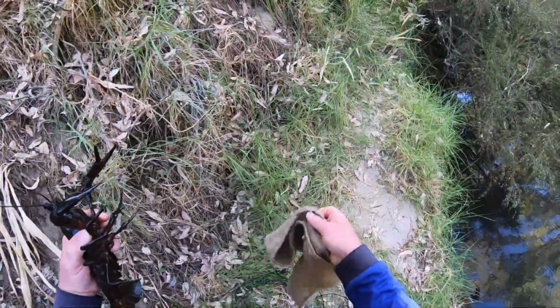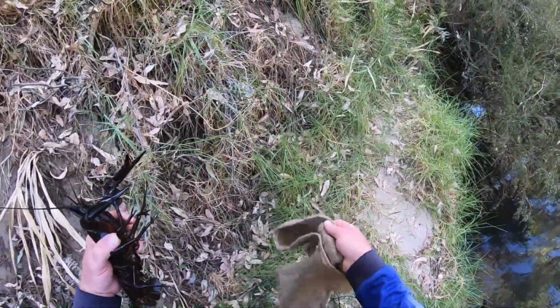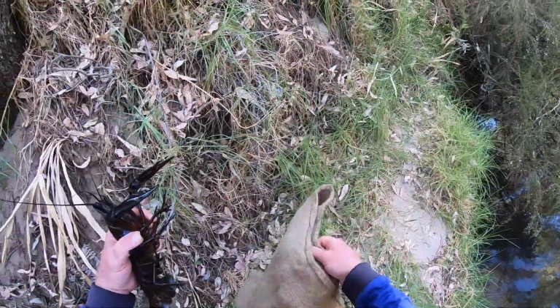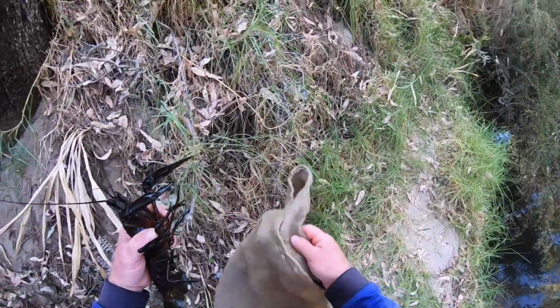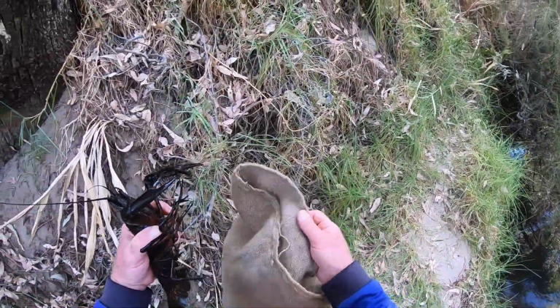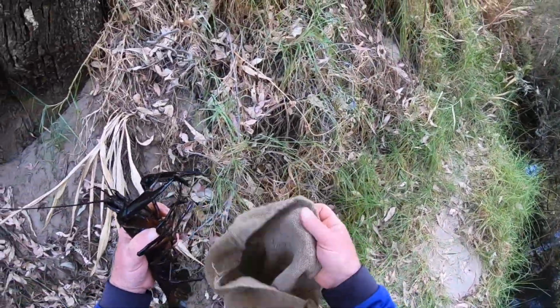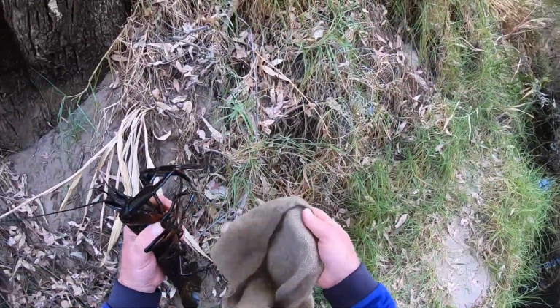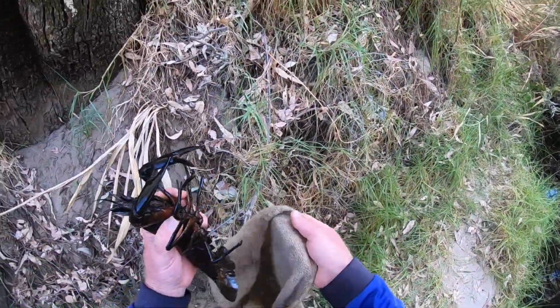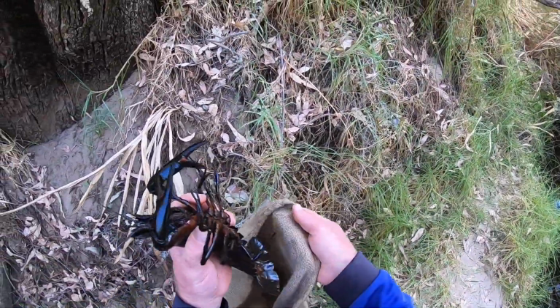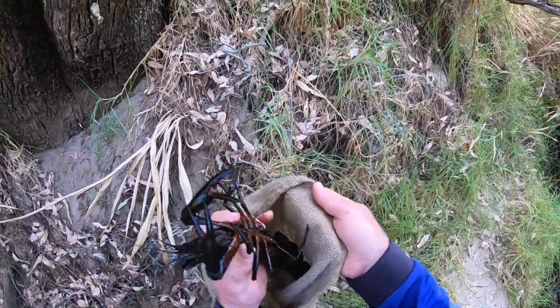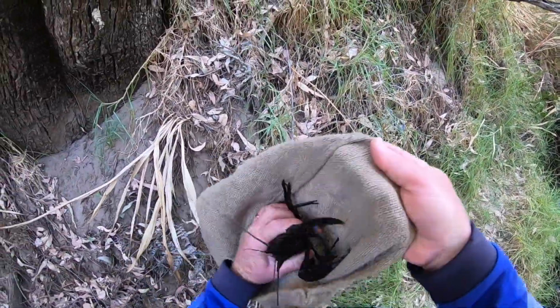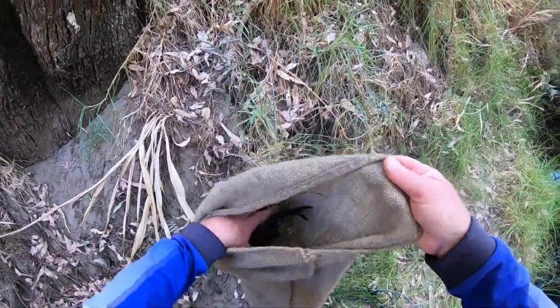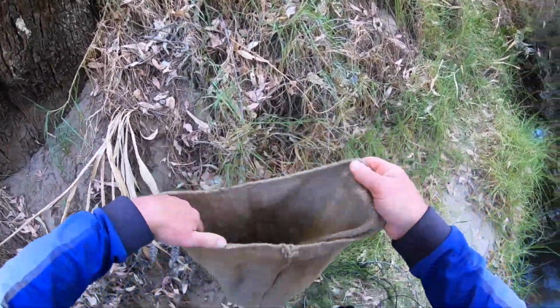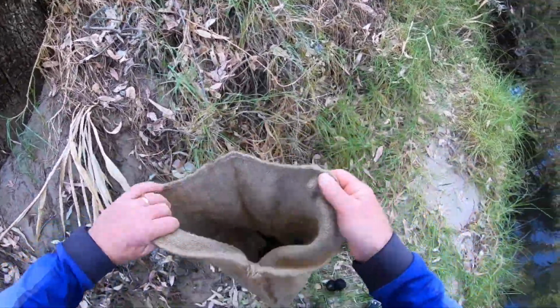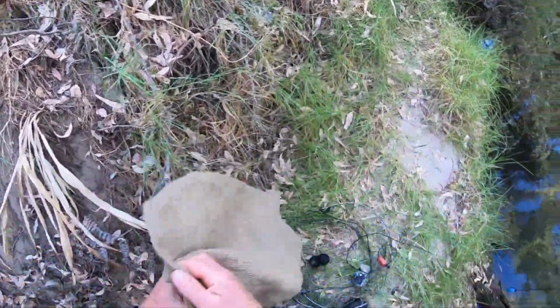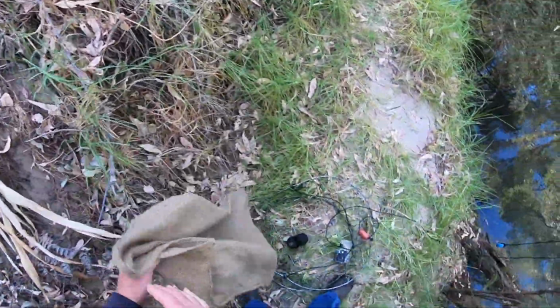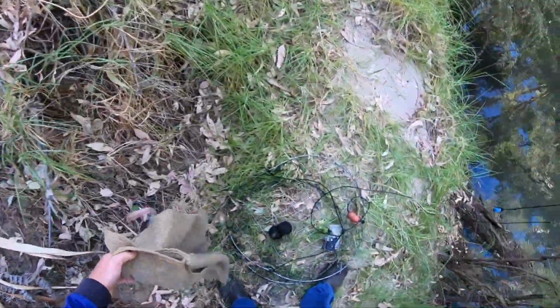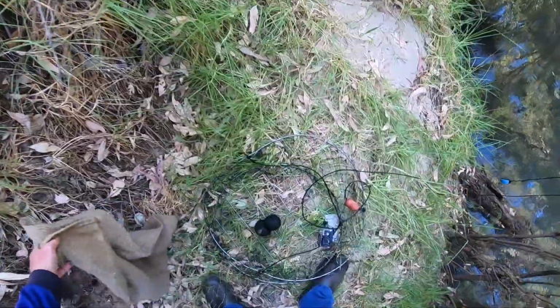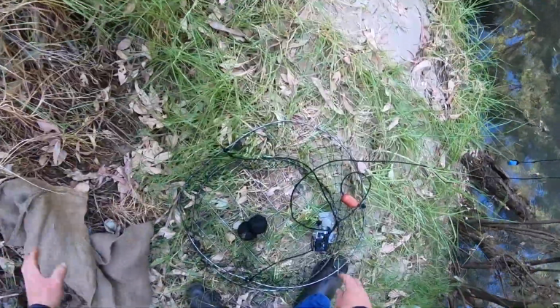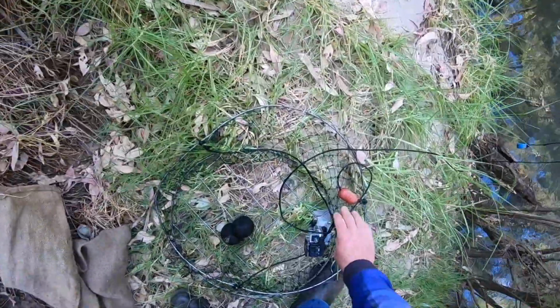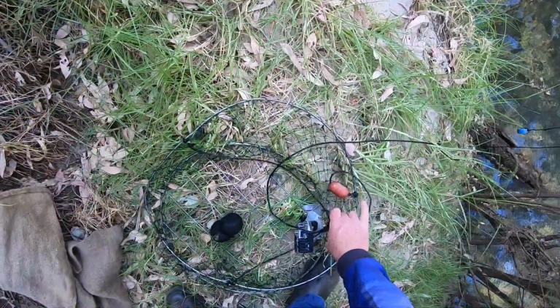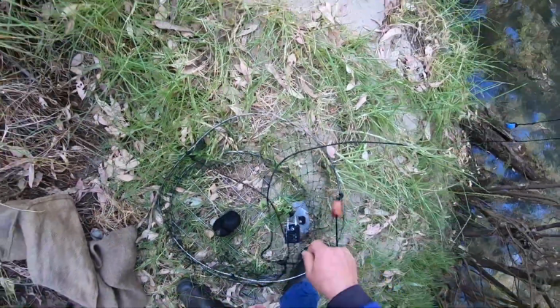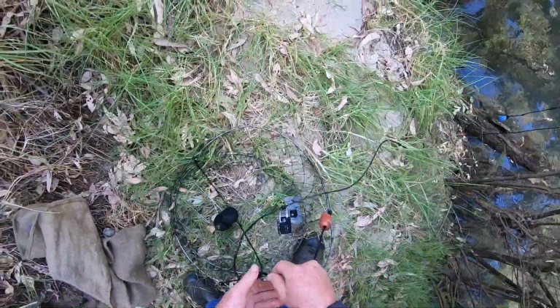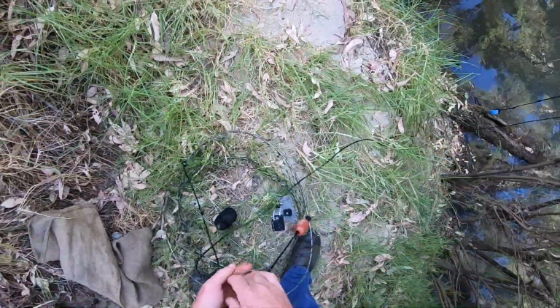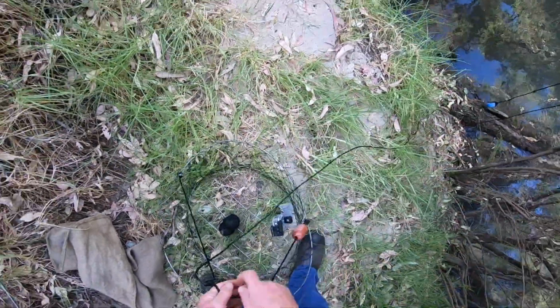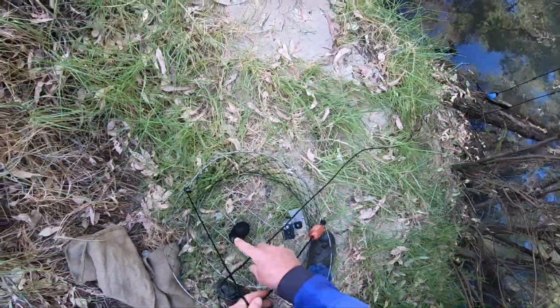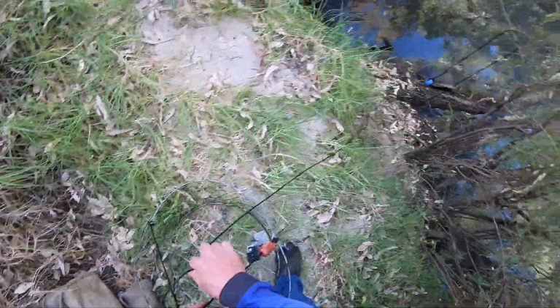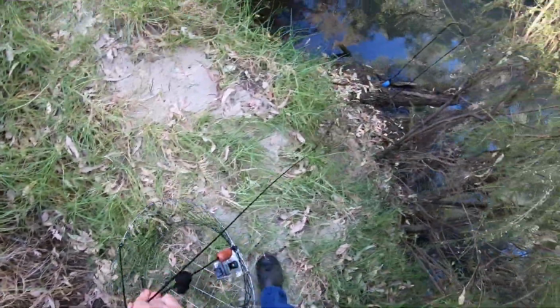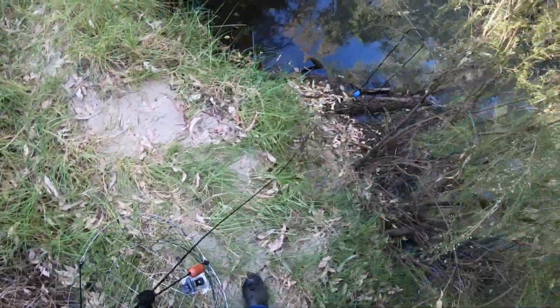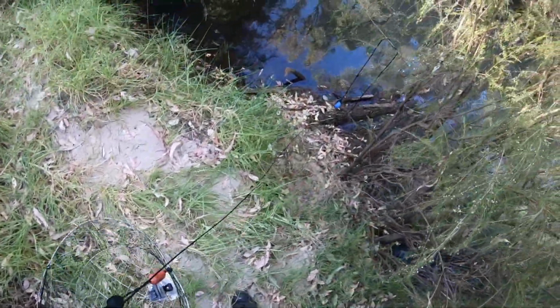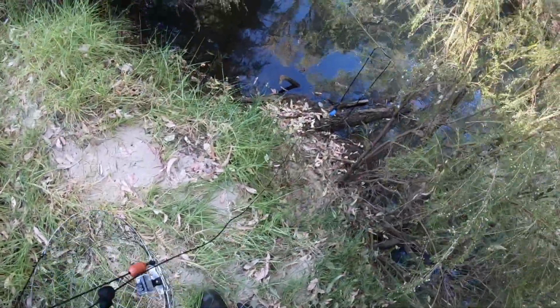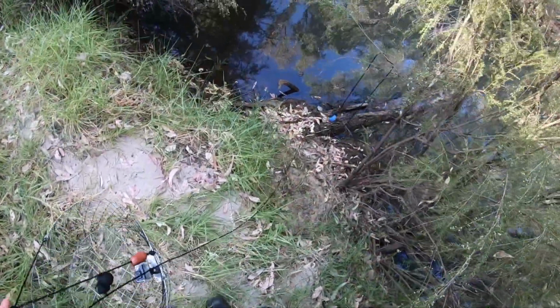On to the third net, and we've got the camera as well. Cool.